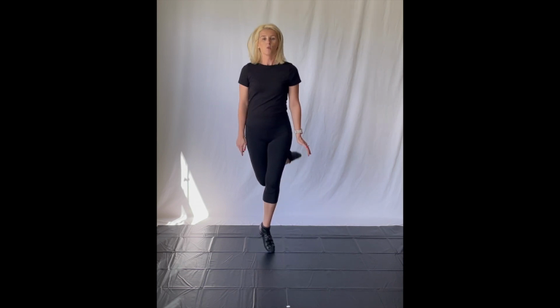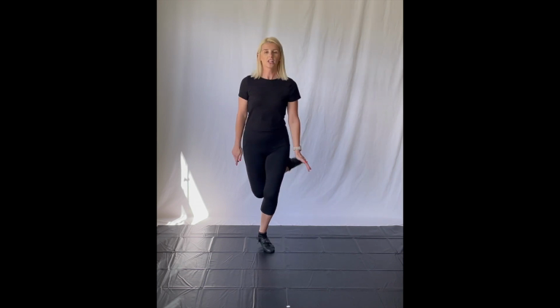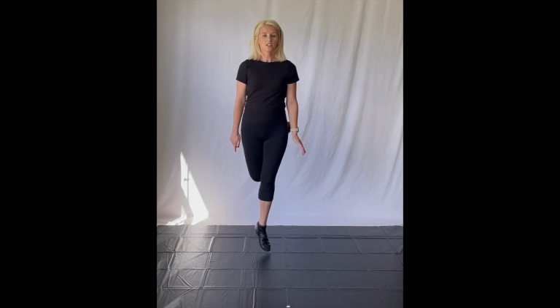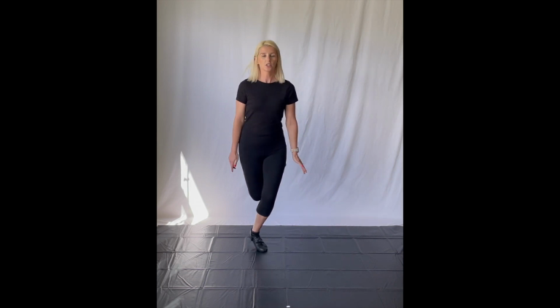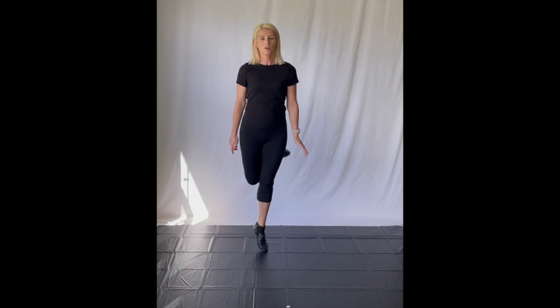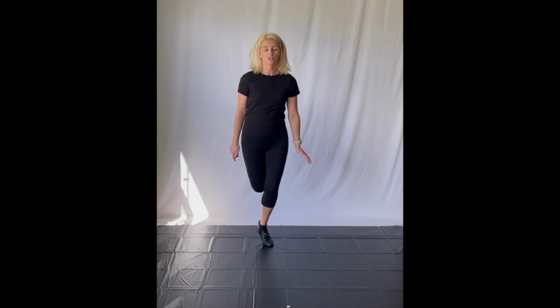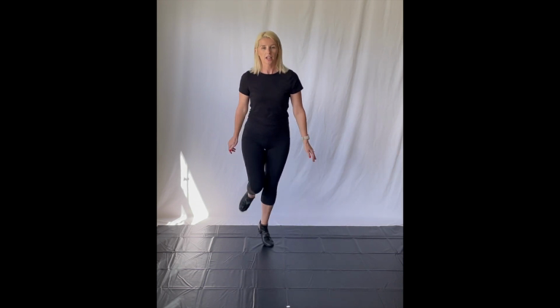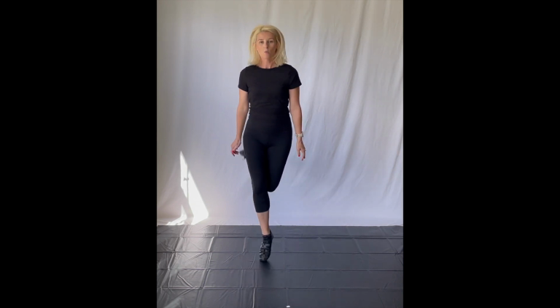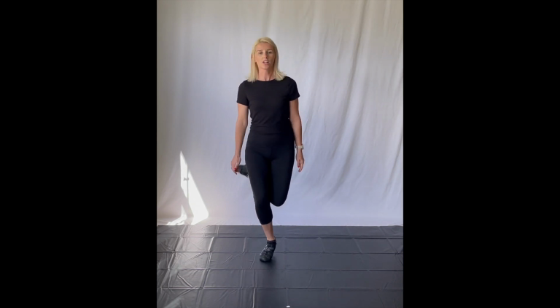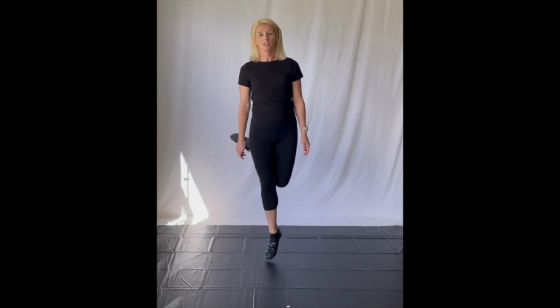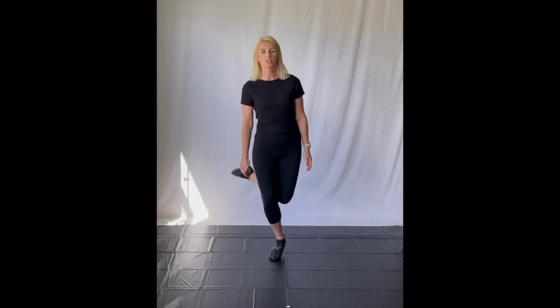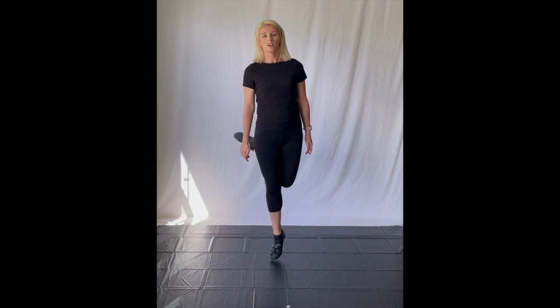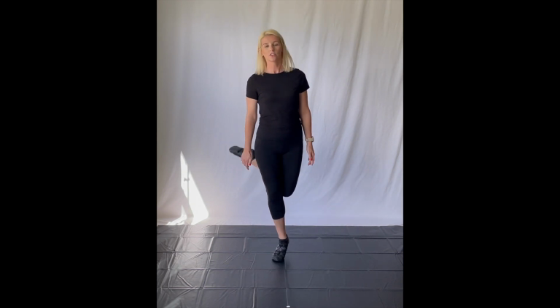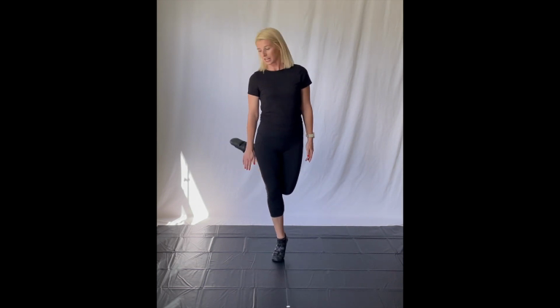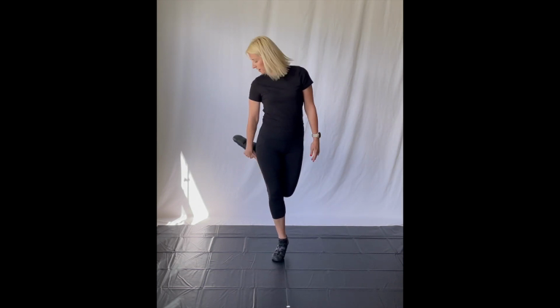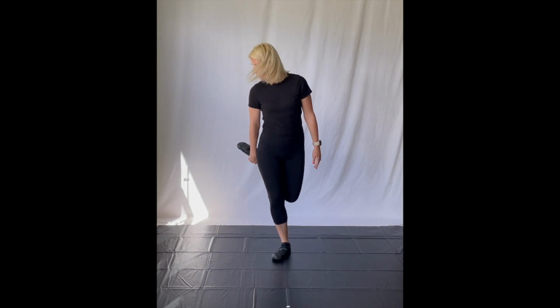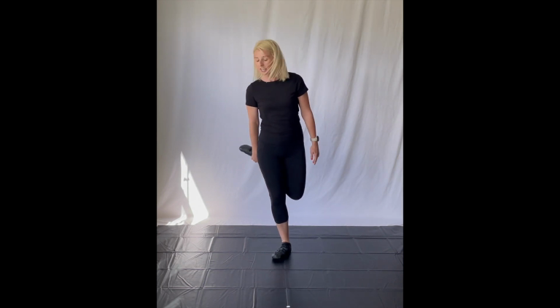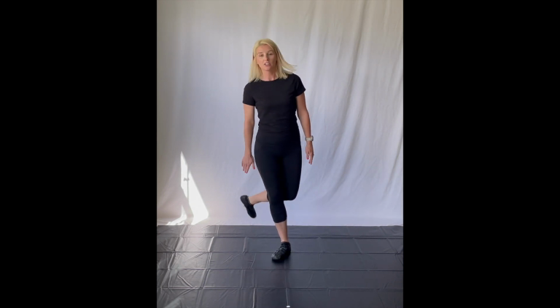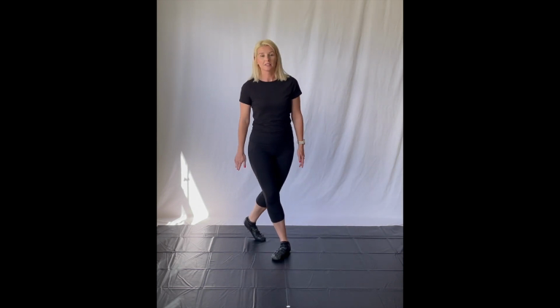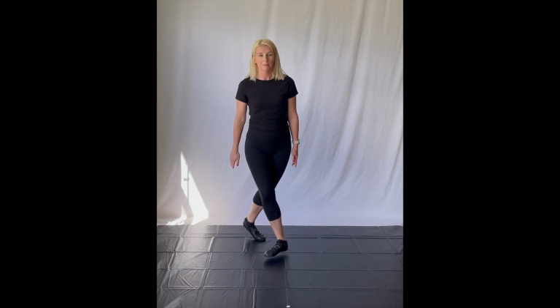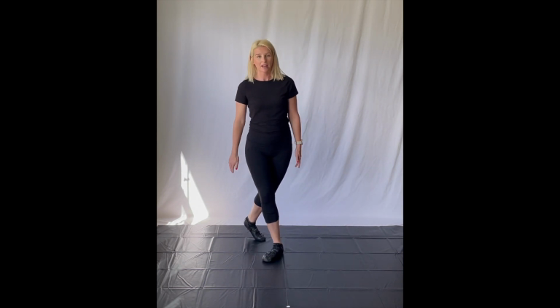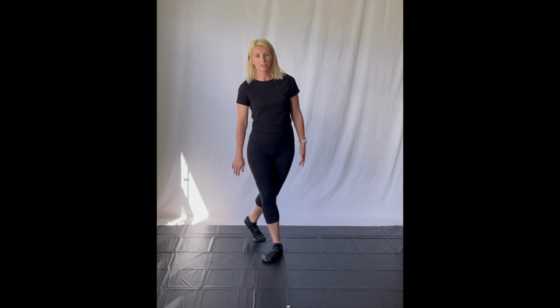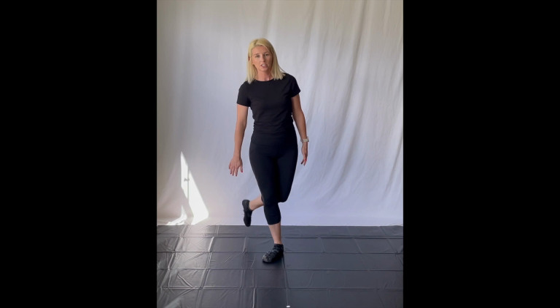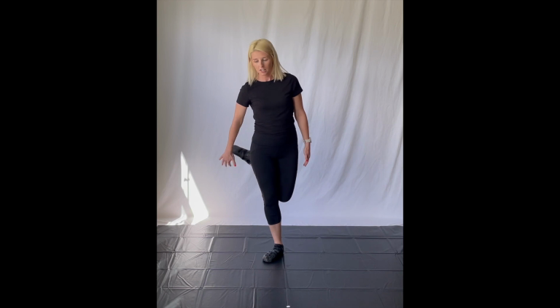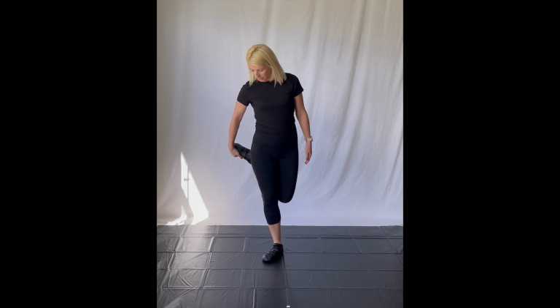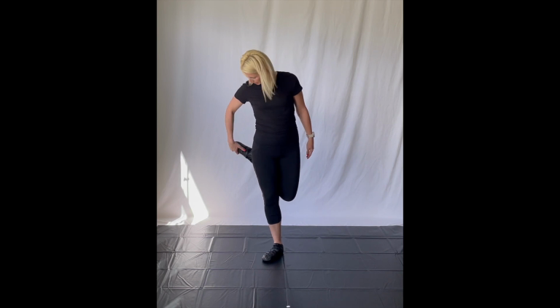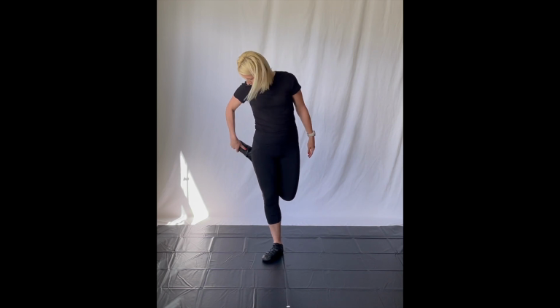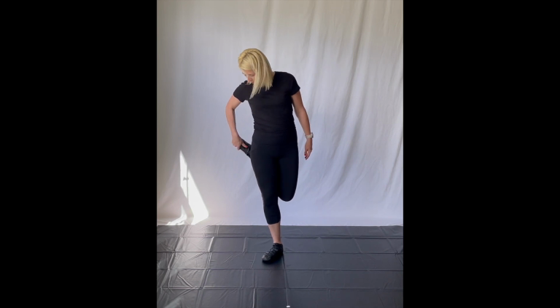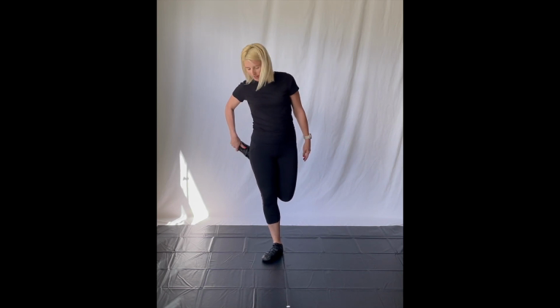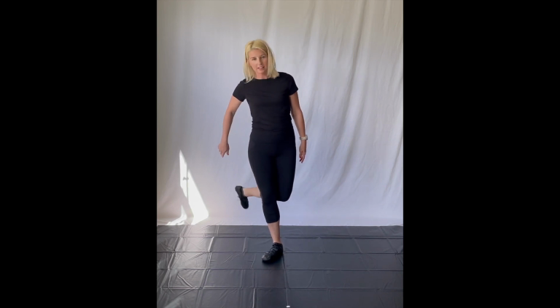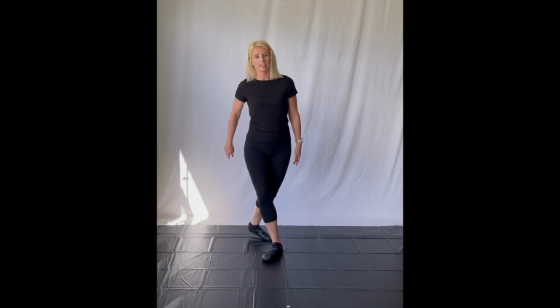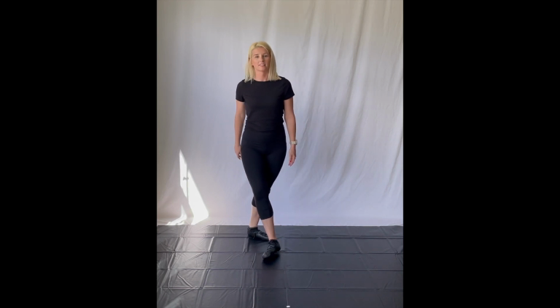One, two, three. One, two, three. You can see my back foot, which is up here like this.